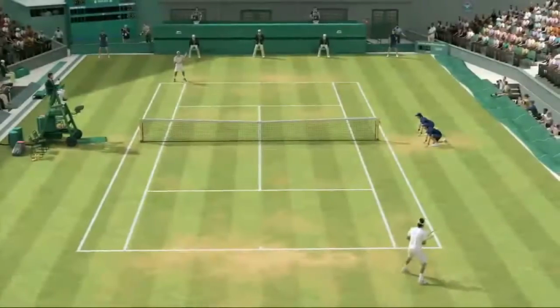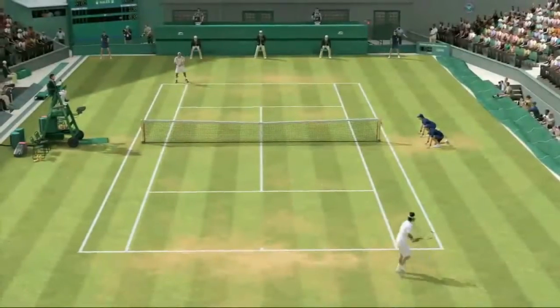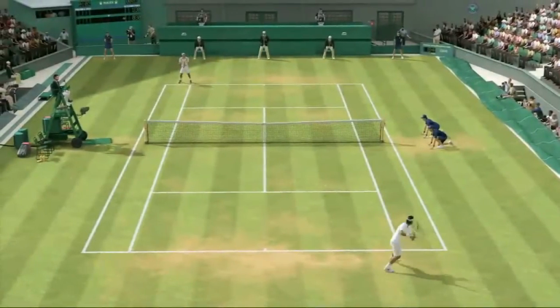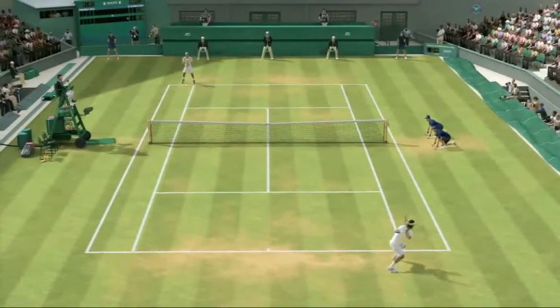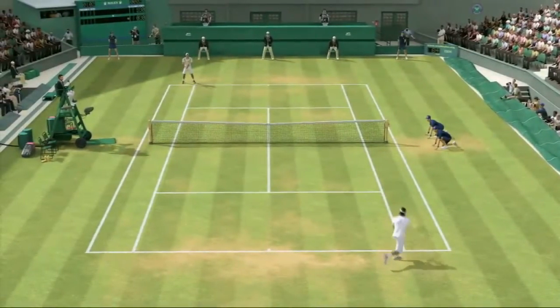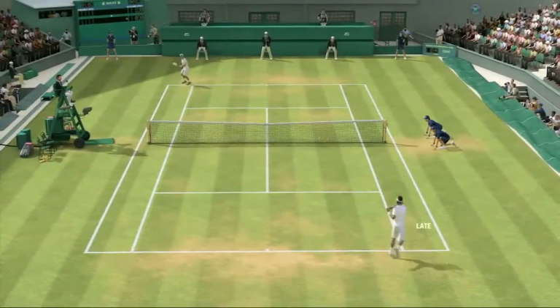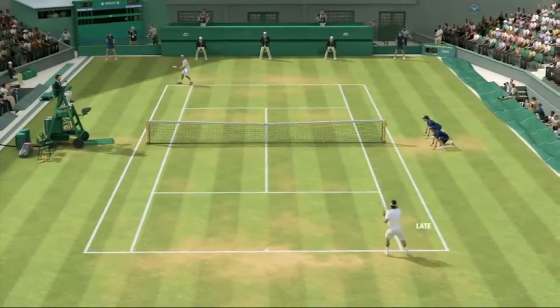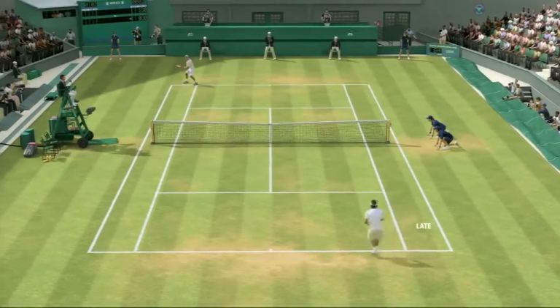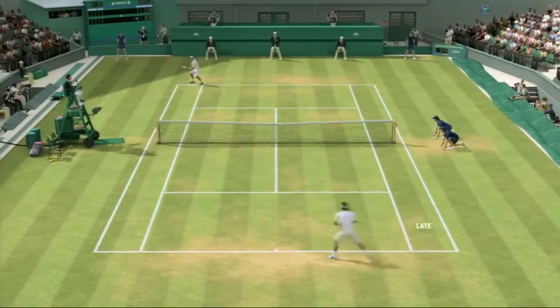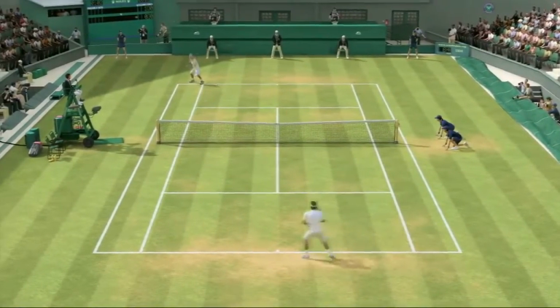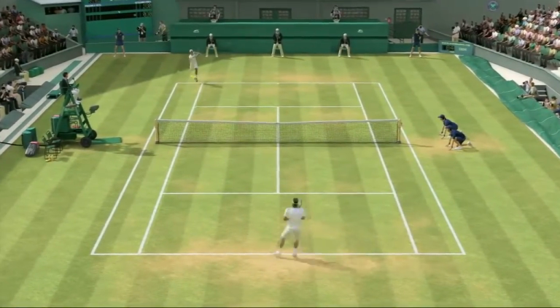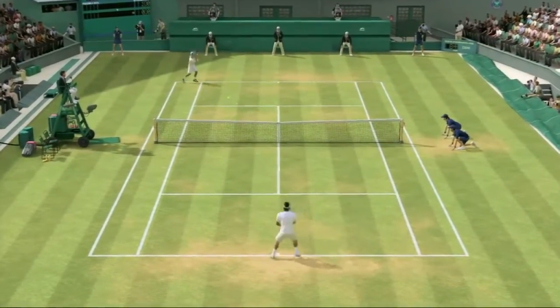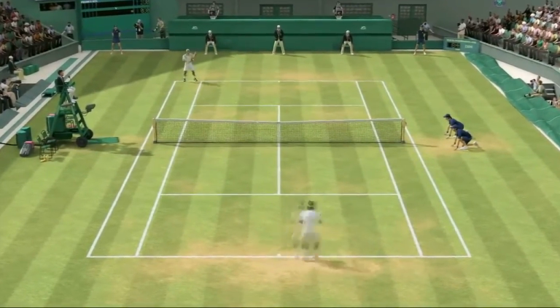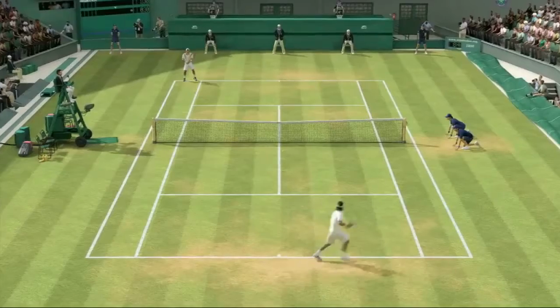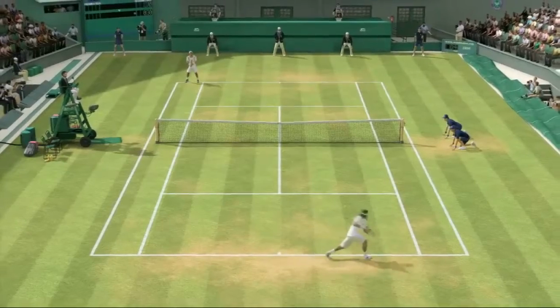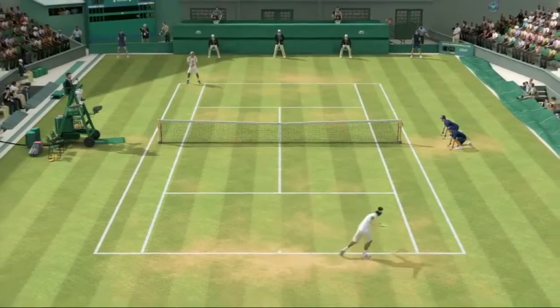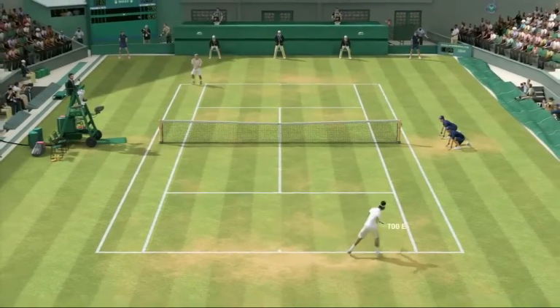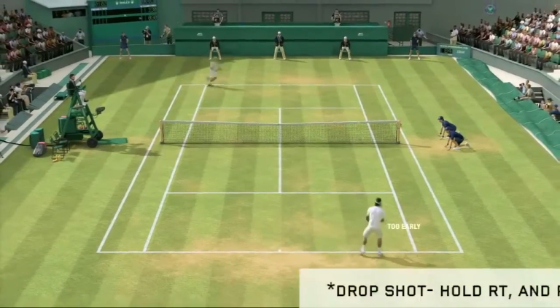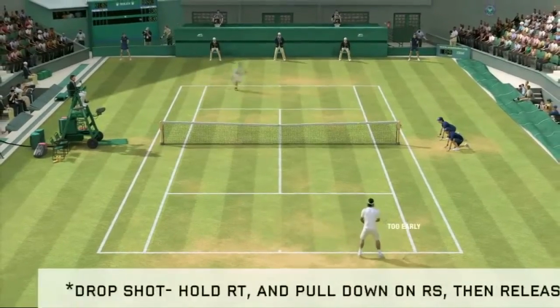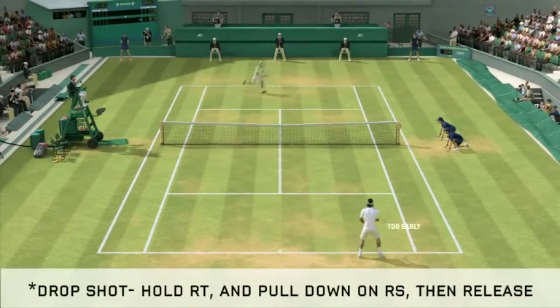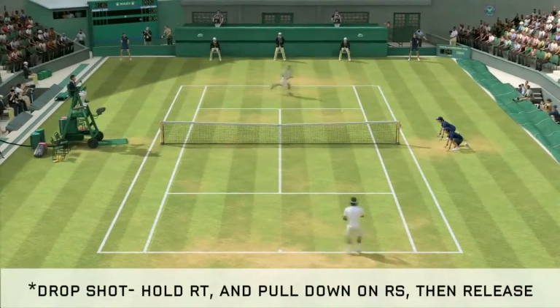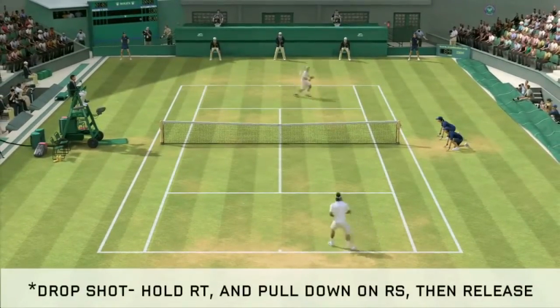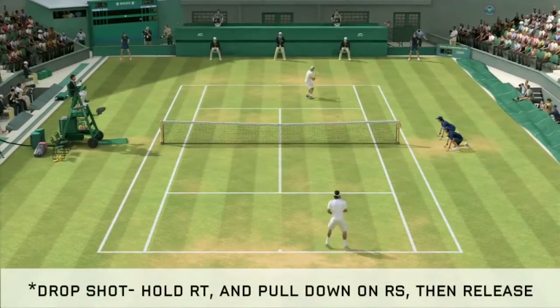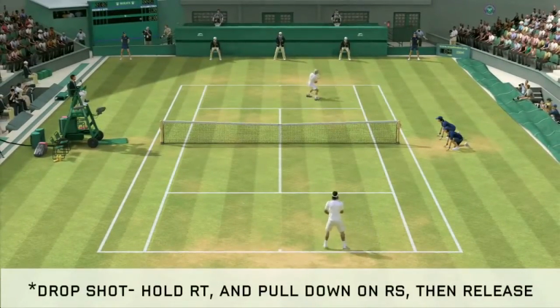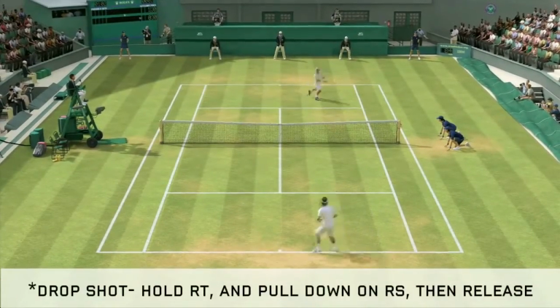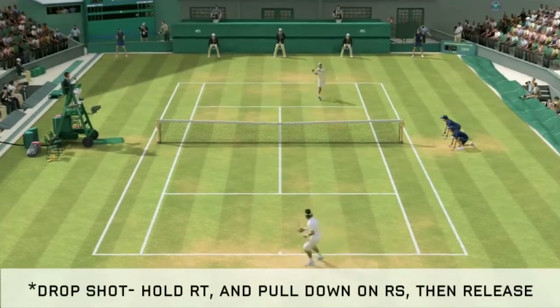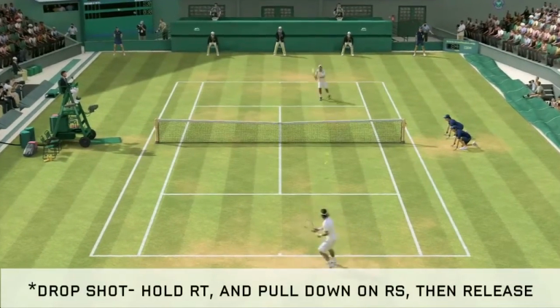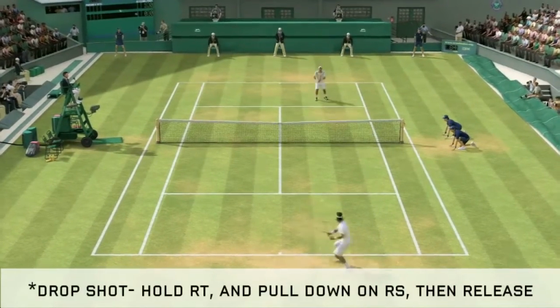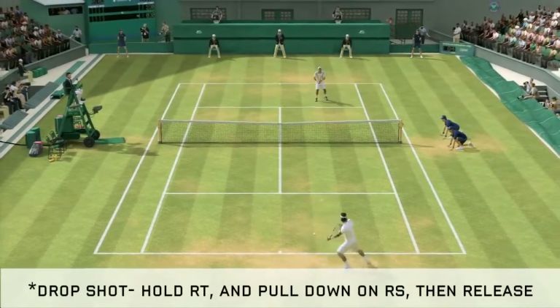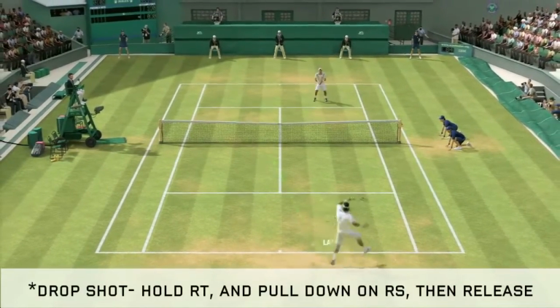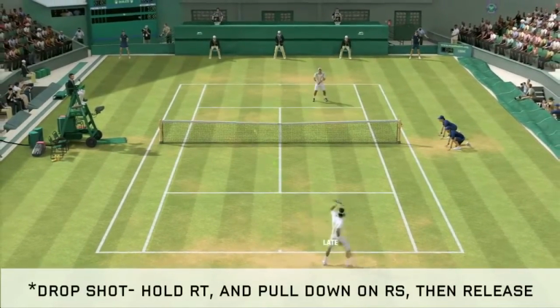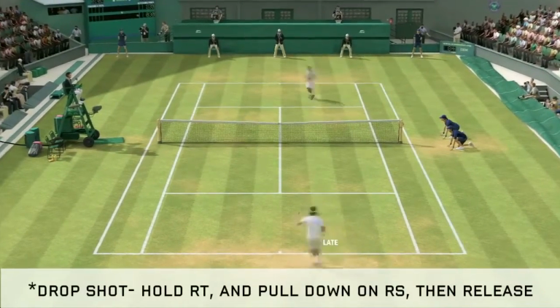When your opponent's playing too close to the baseline, try to catch them off guard with a drop shot. It might leave you tons of room for a topspin winner.